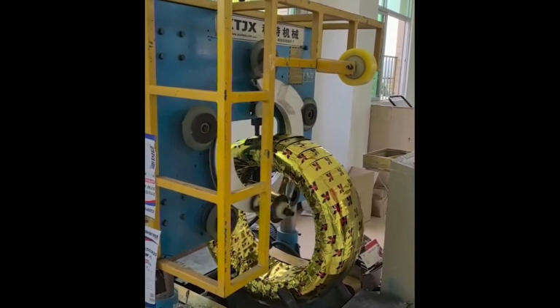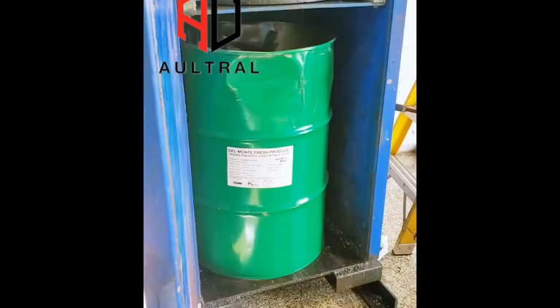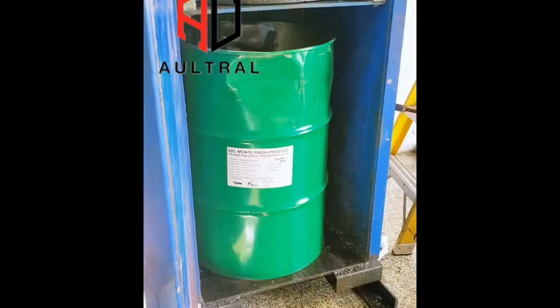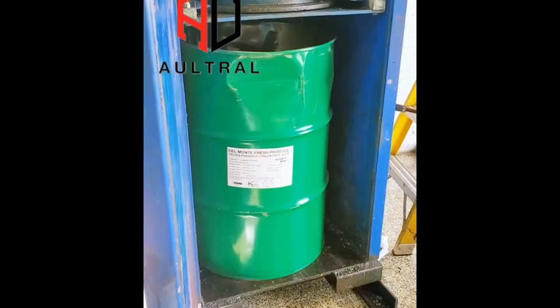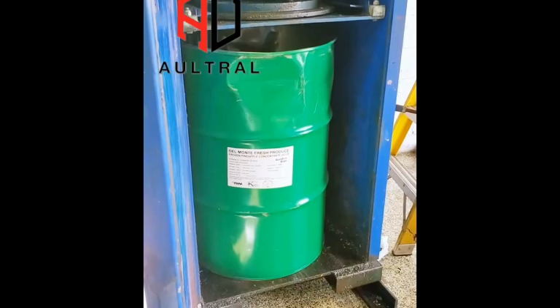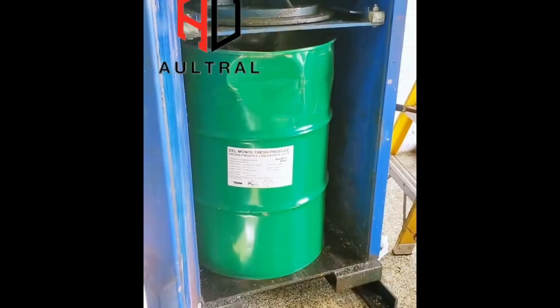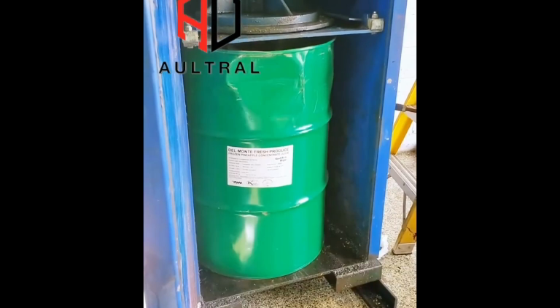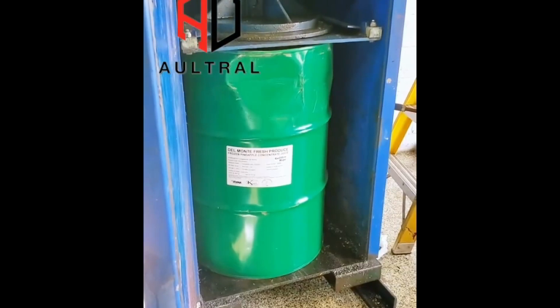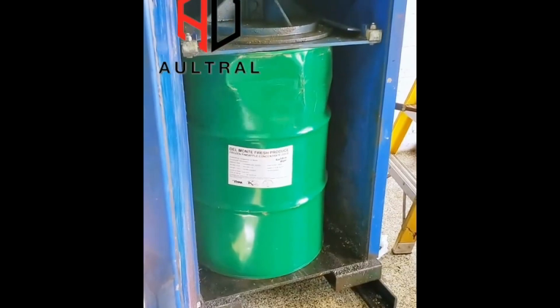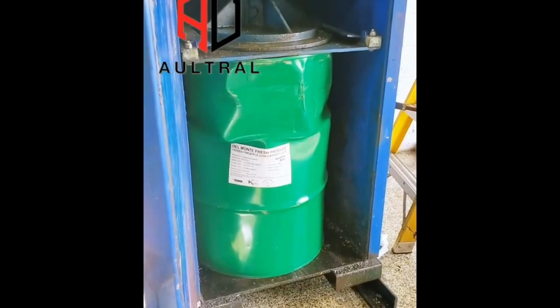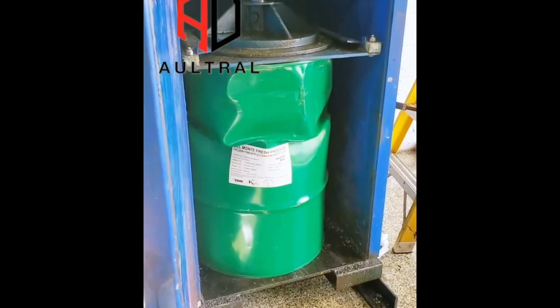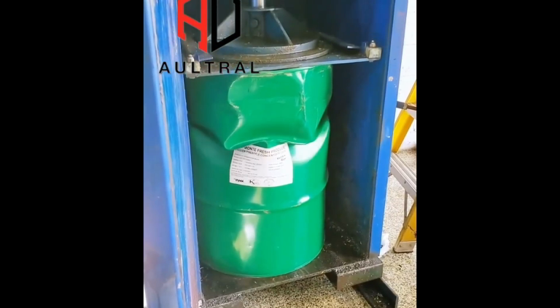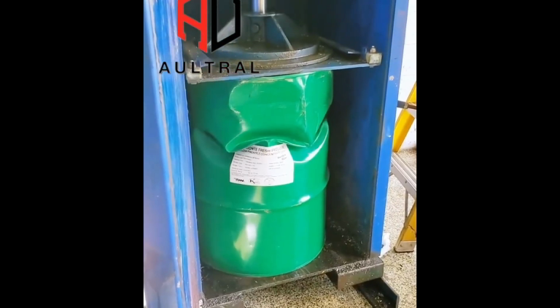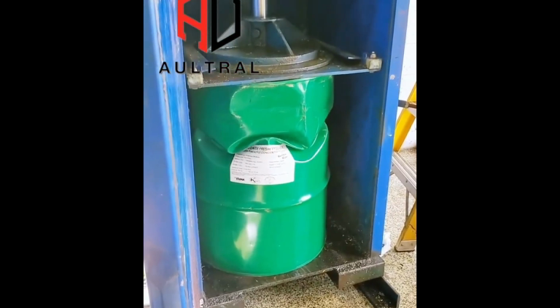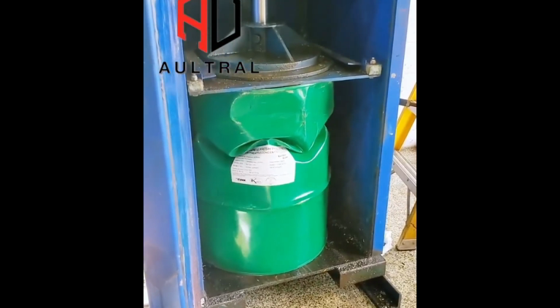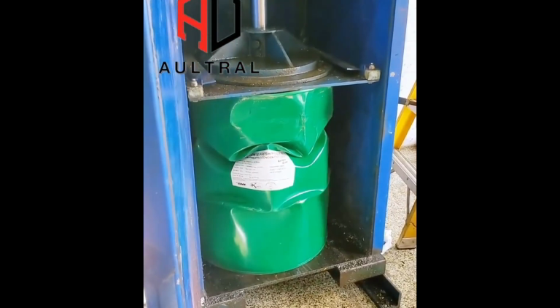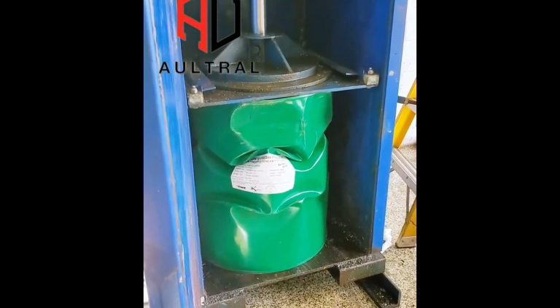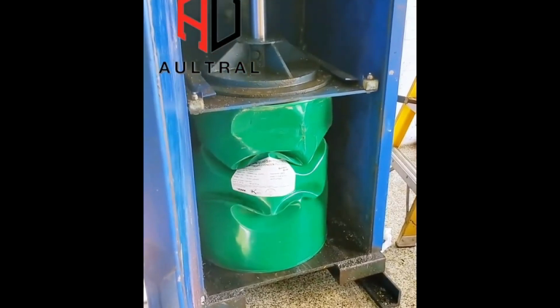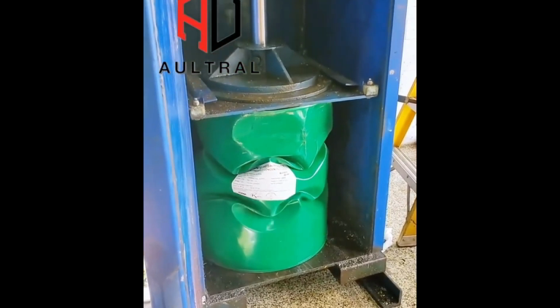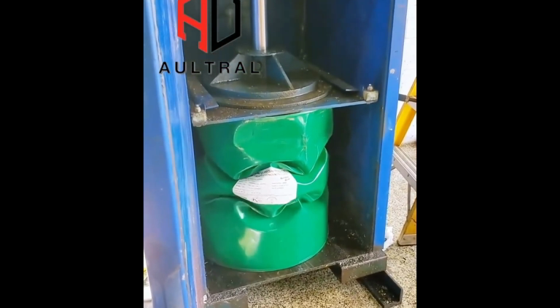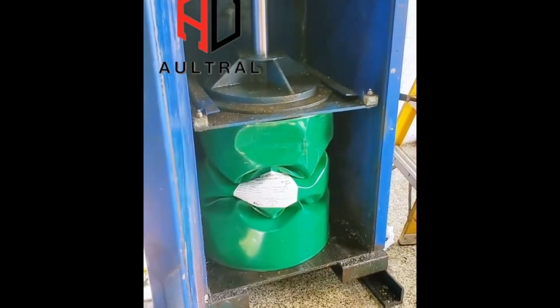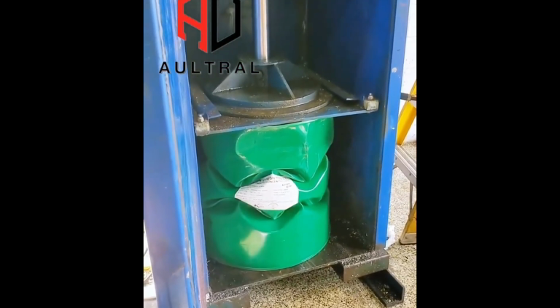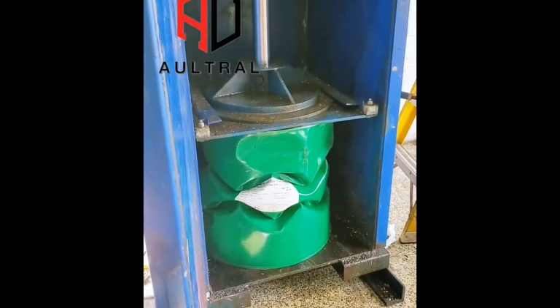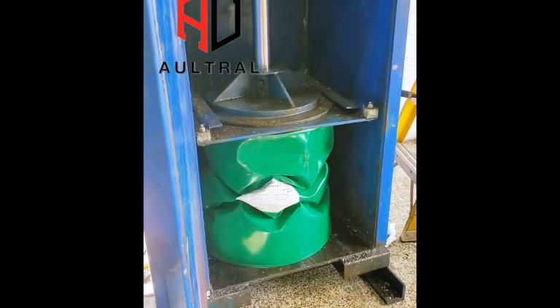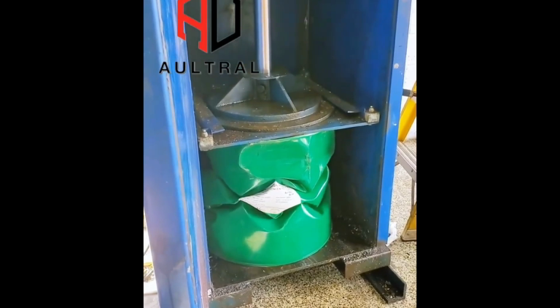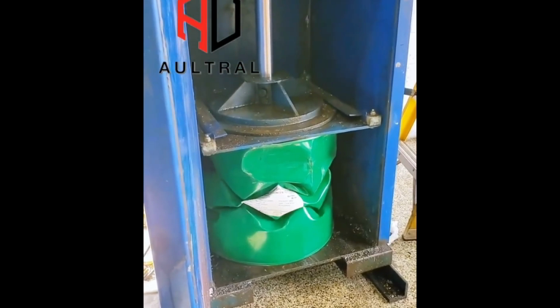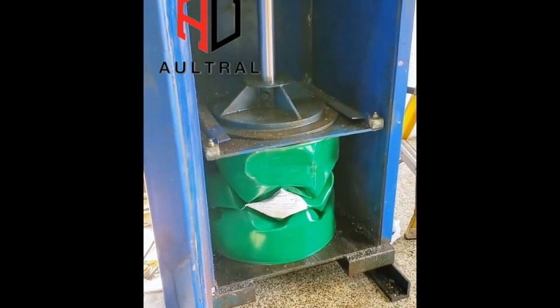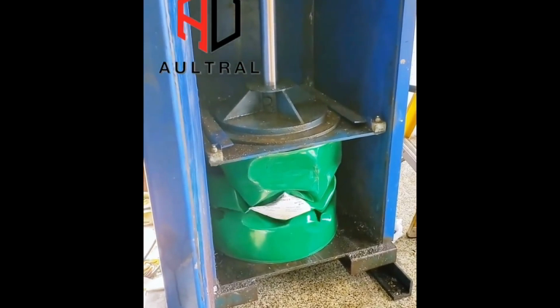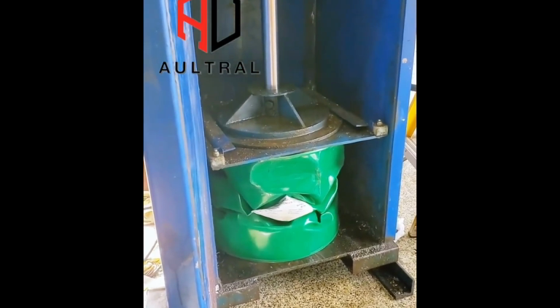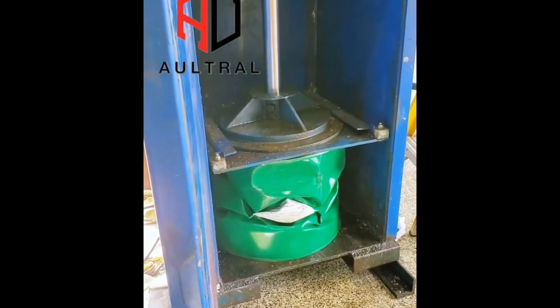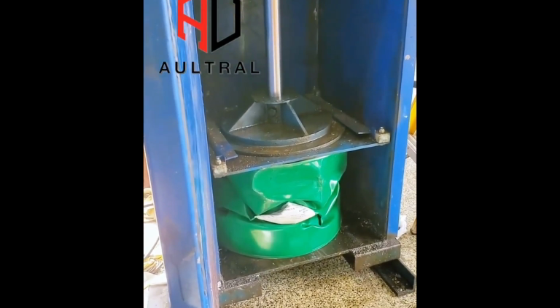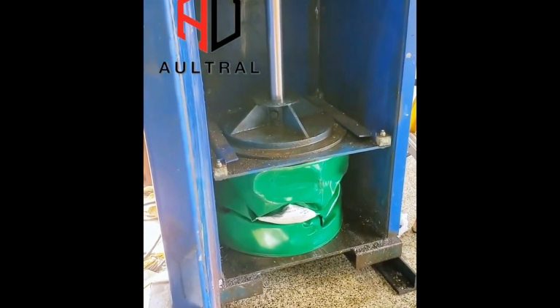Compressed with force, the barrel reaches minimal volume. Efficient space usage demonstrated.